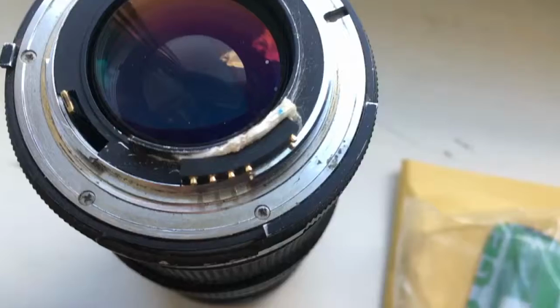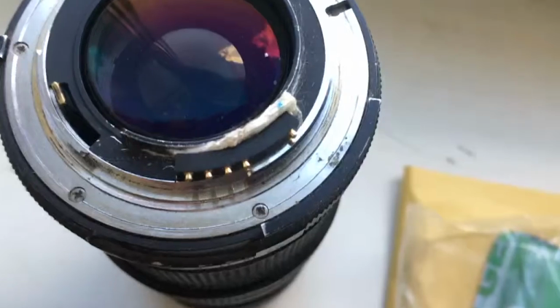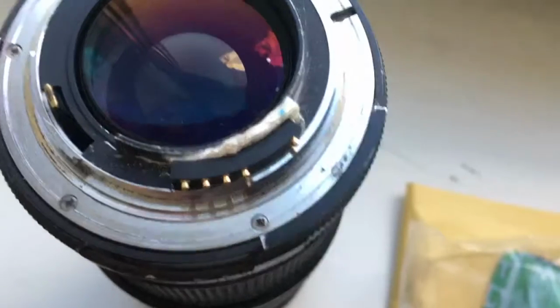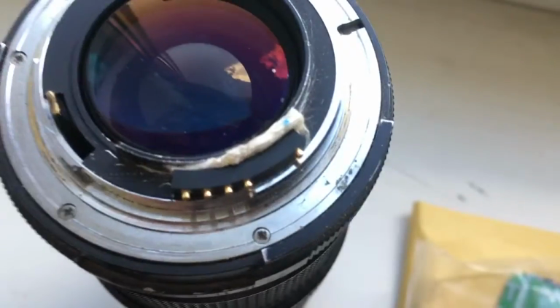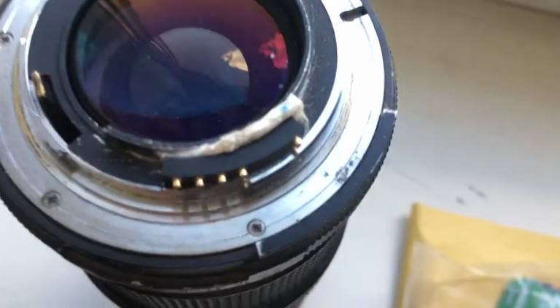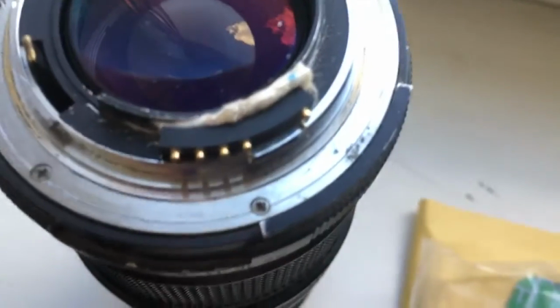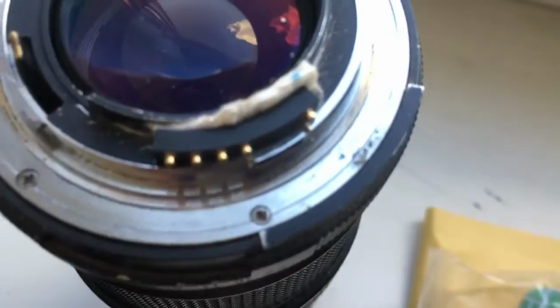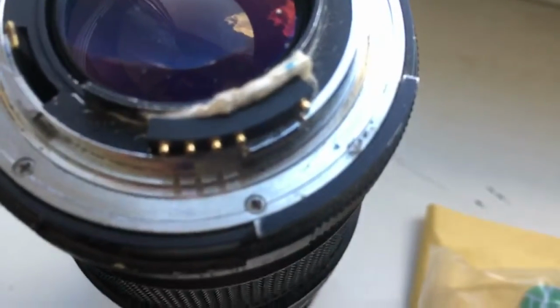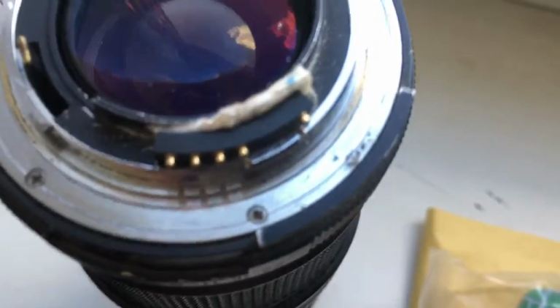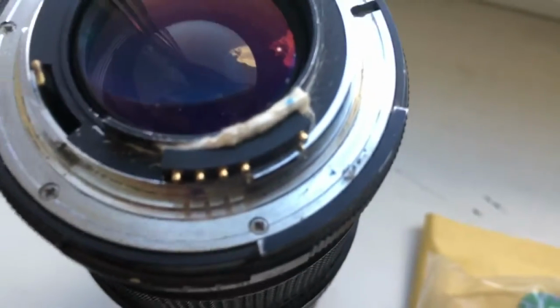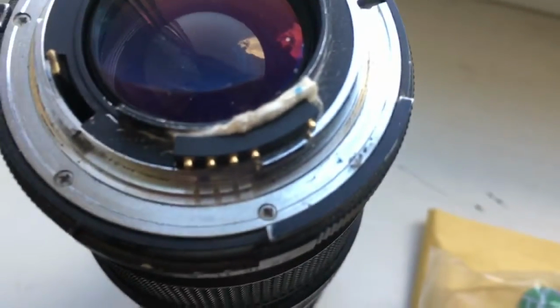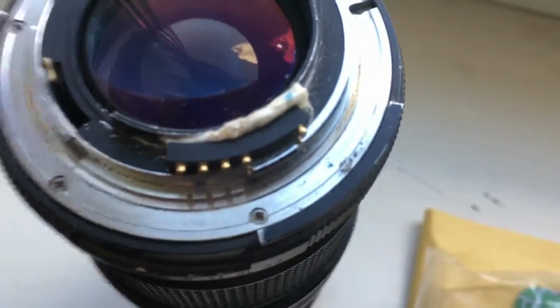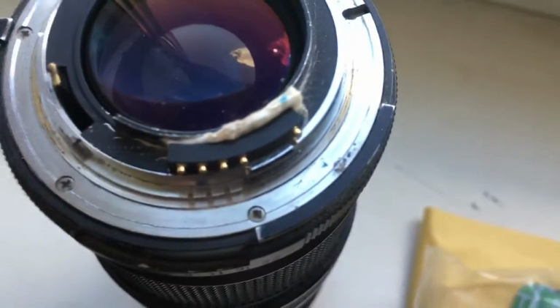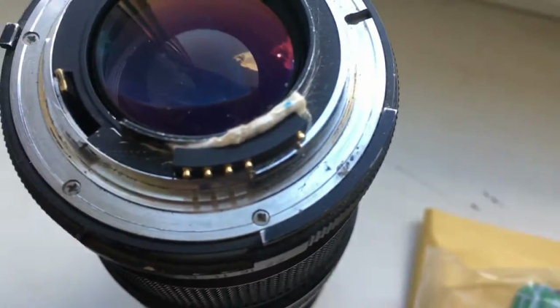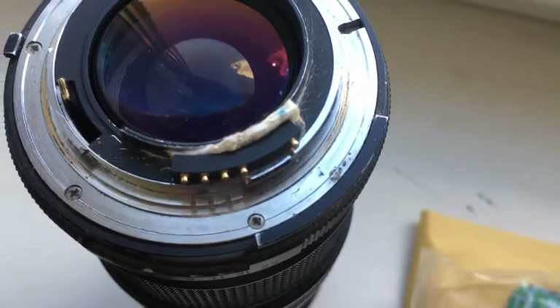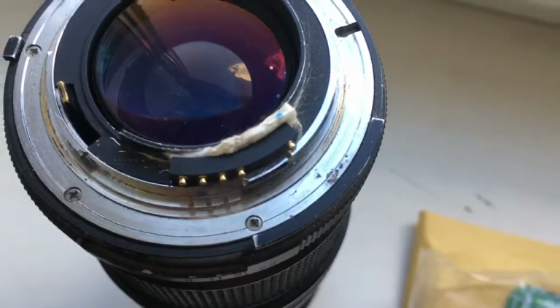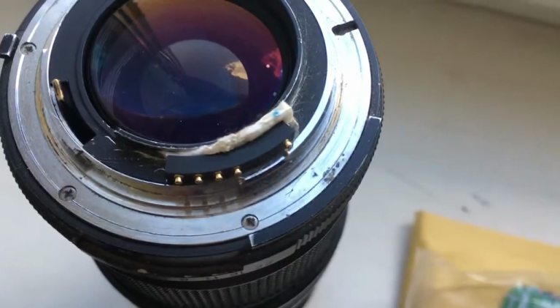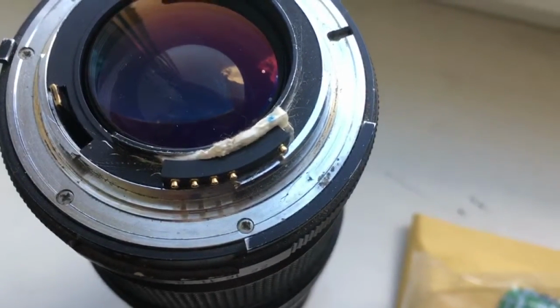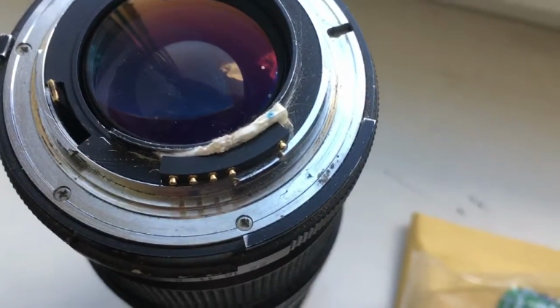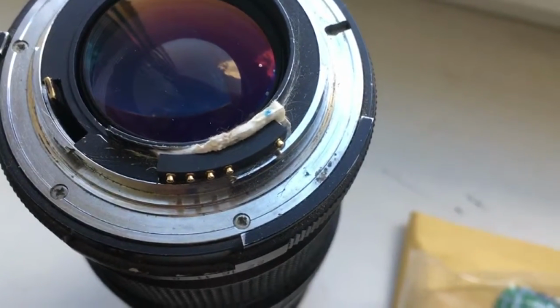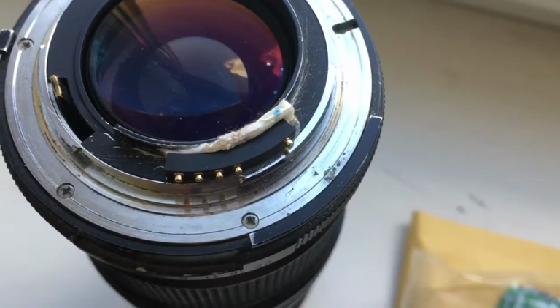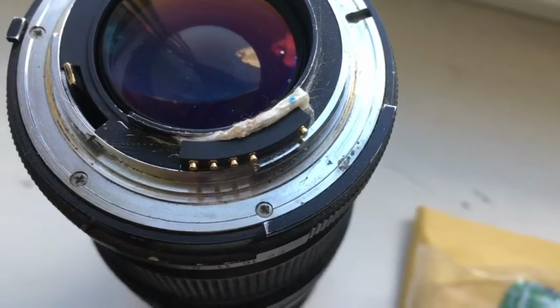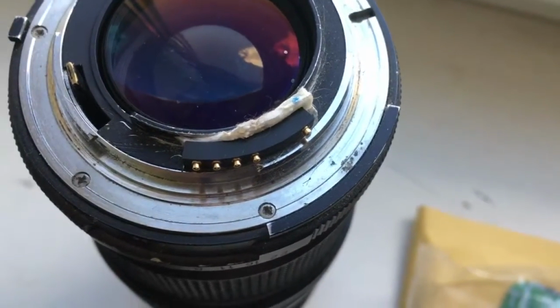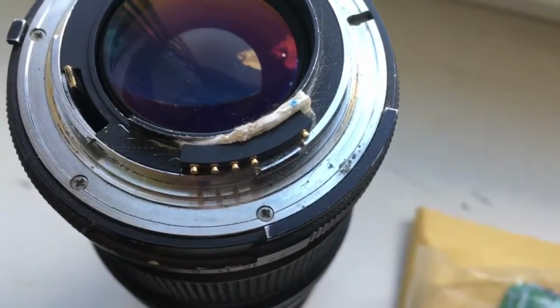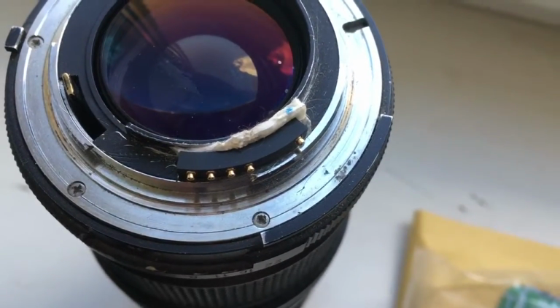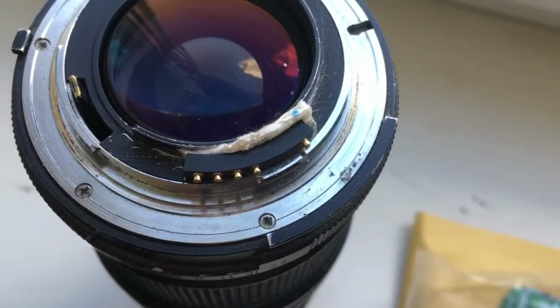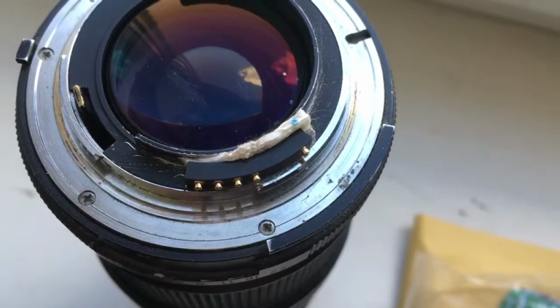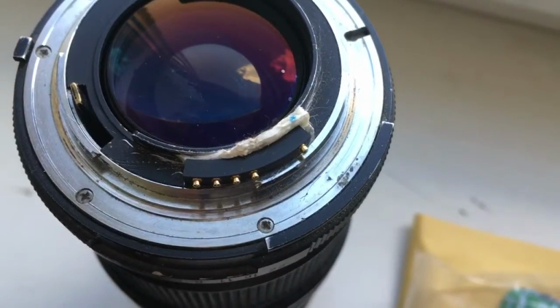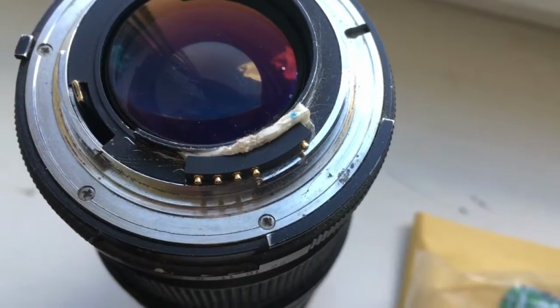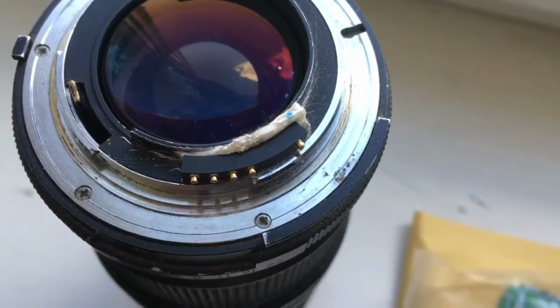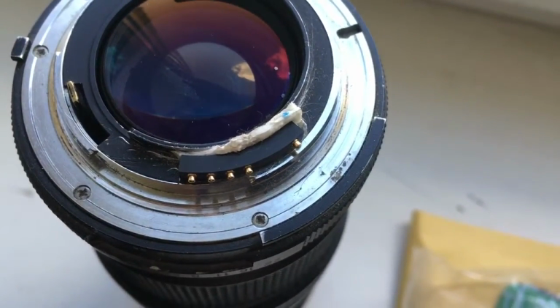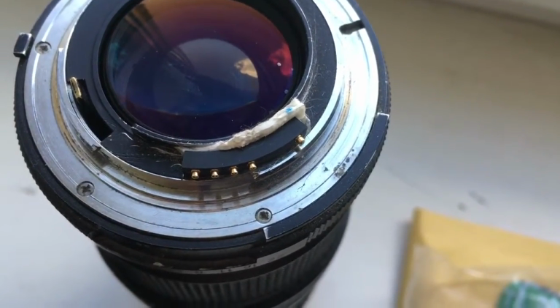Hello Kate, this video is about your chip. Look, this is your chip on my testing lens.